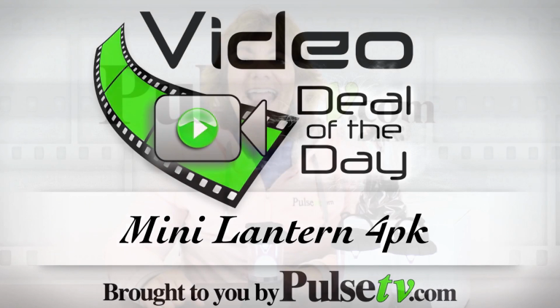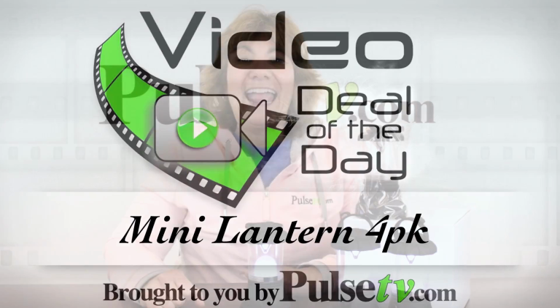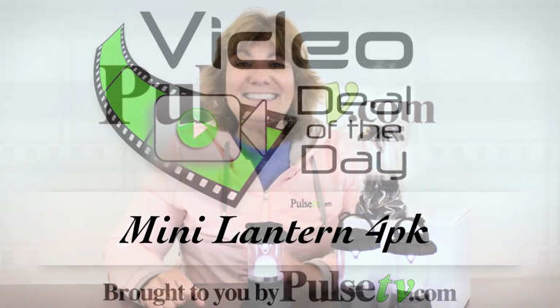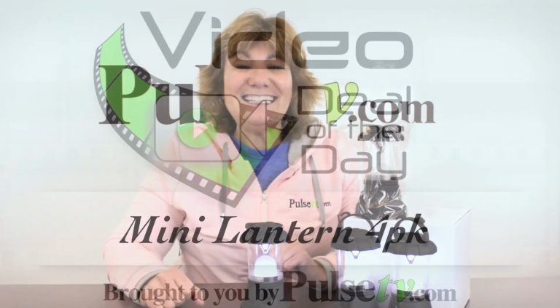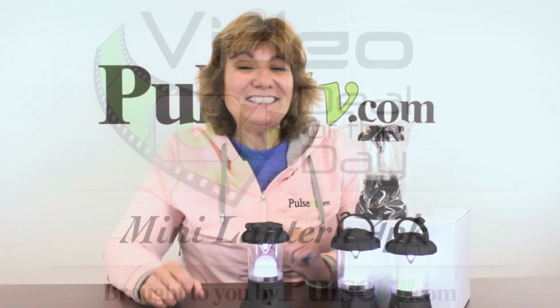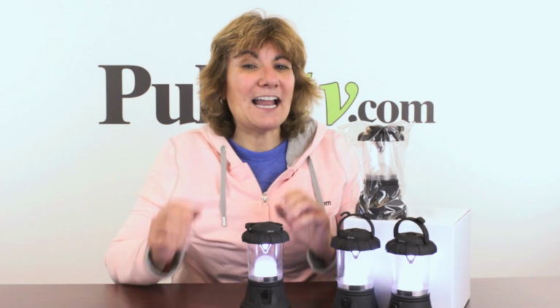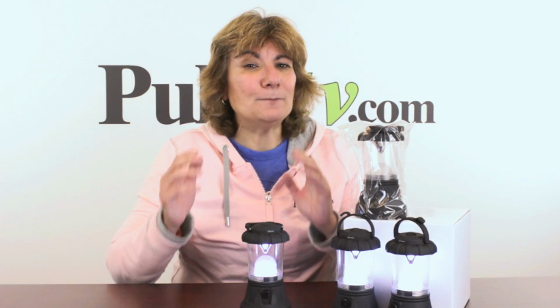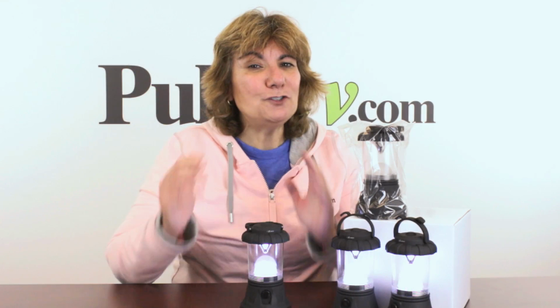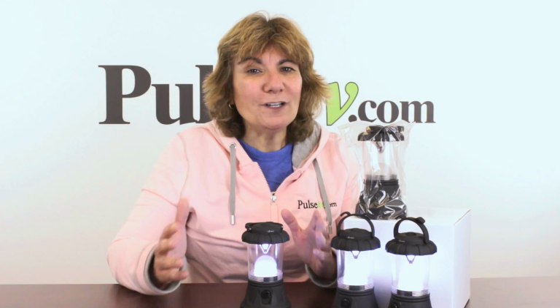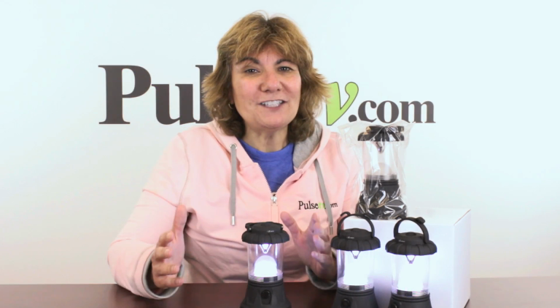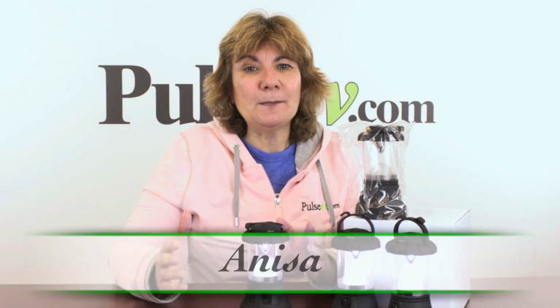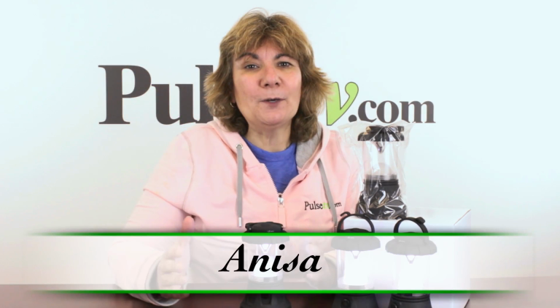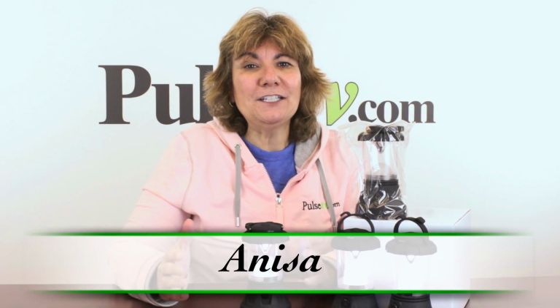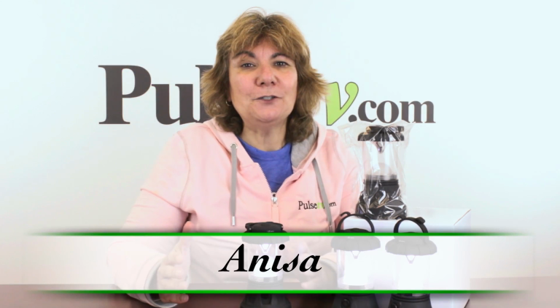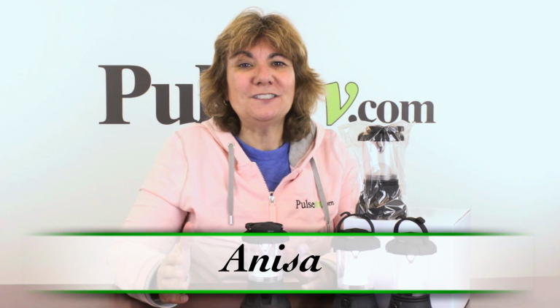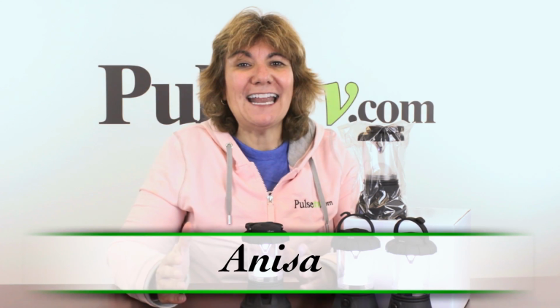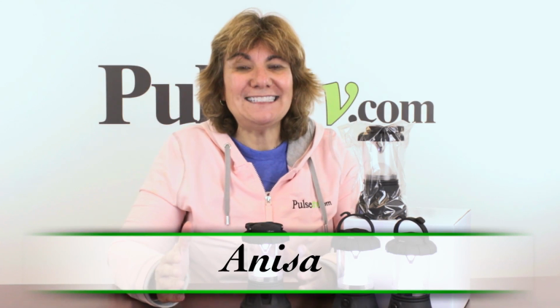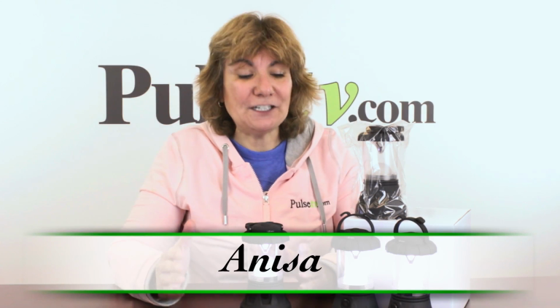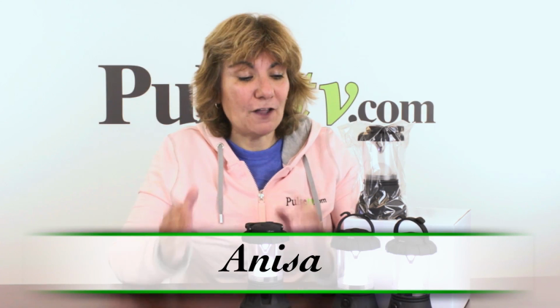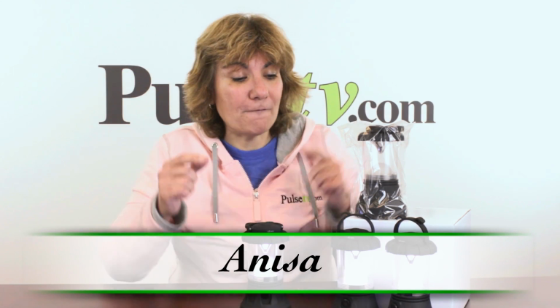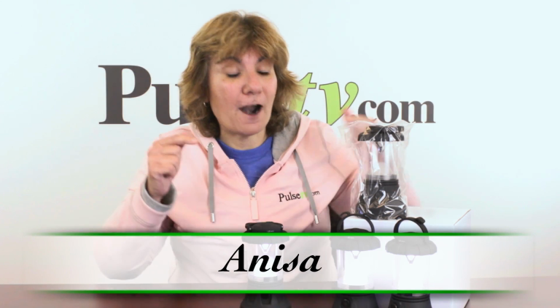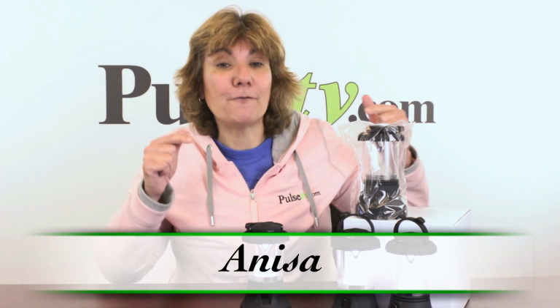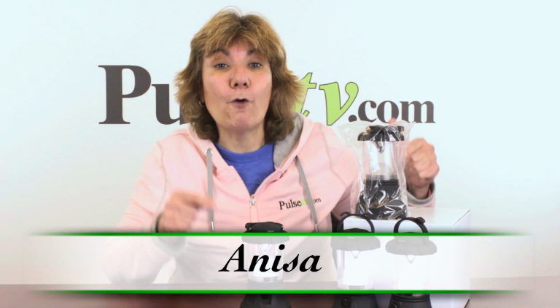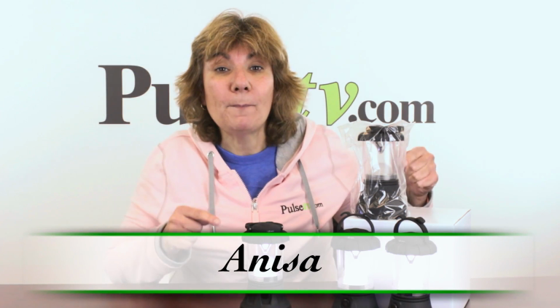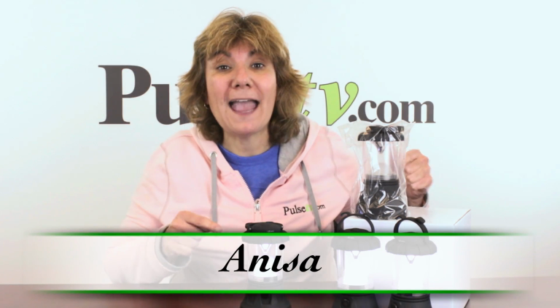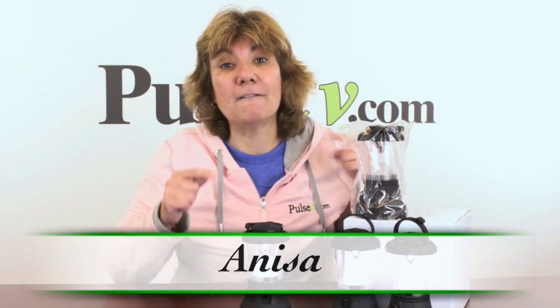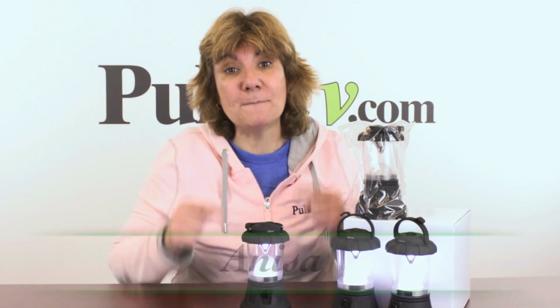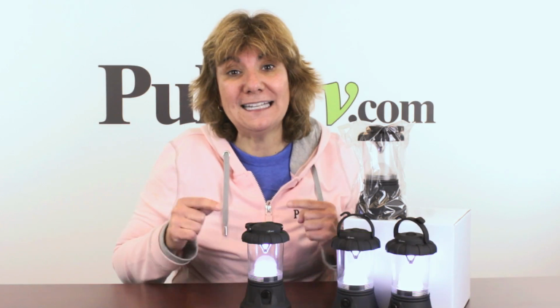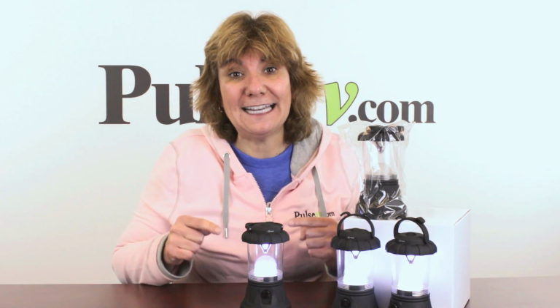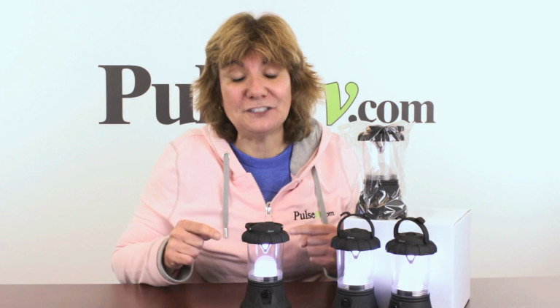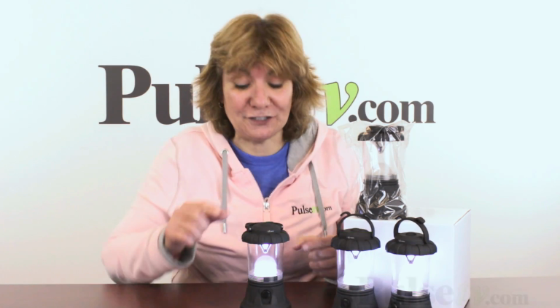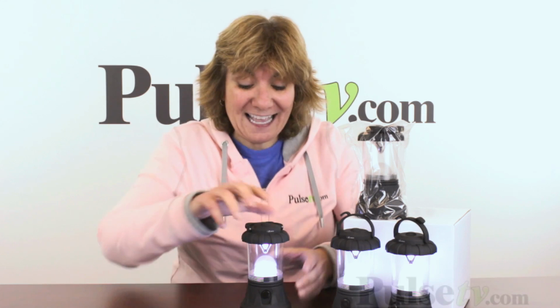Hey, it's Nisa and I am so excited to bring to you today's deal of our four pack of mini lanterns.